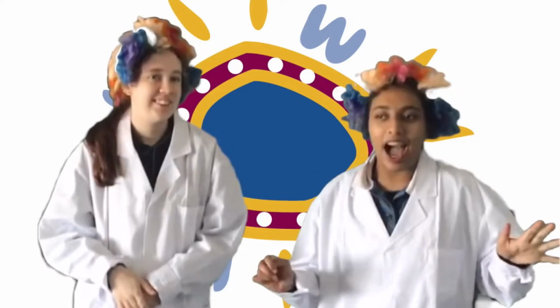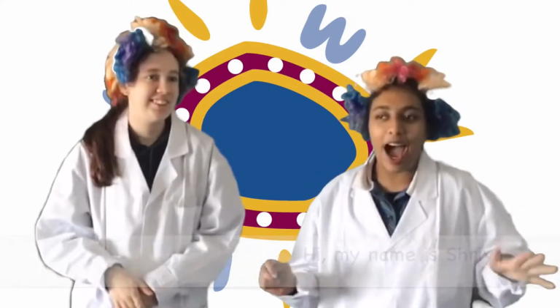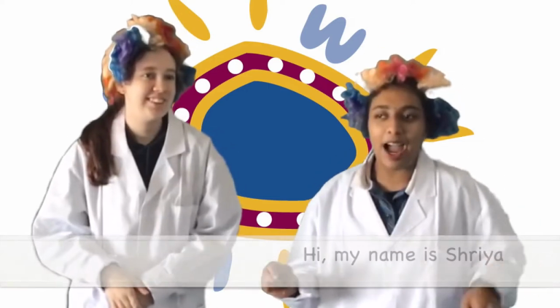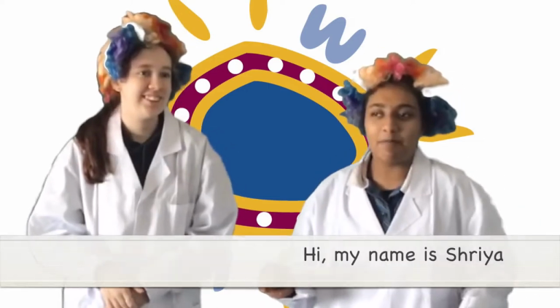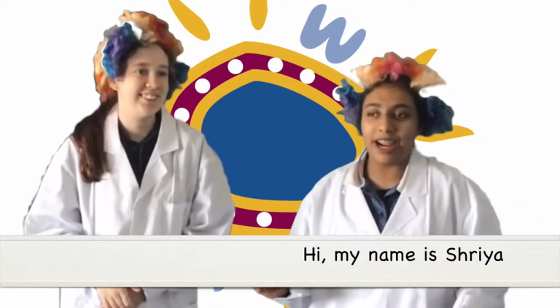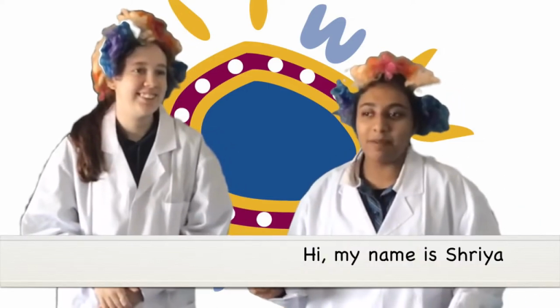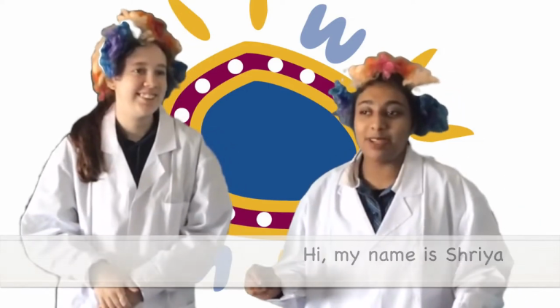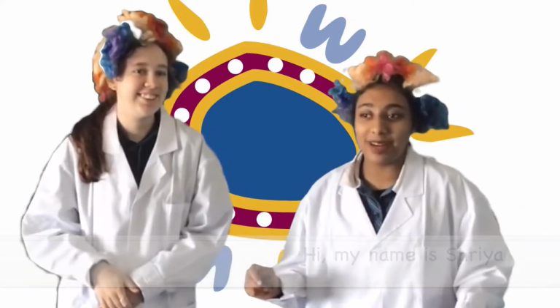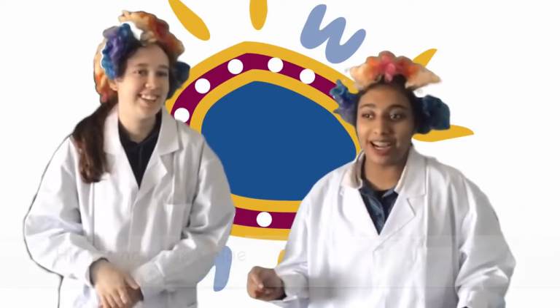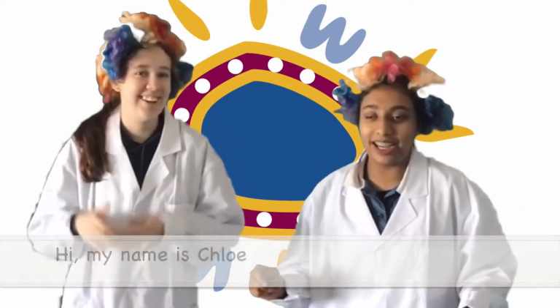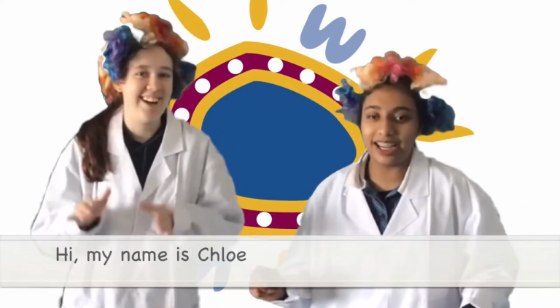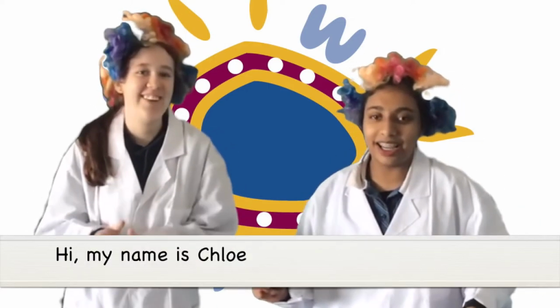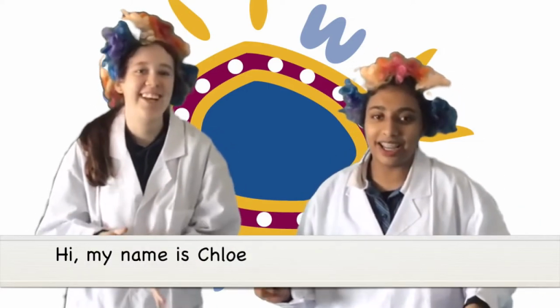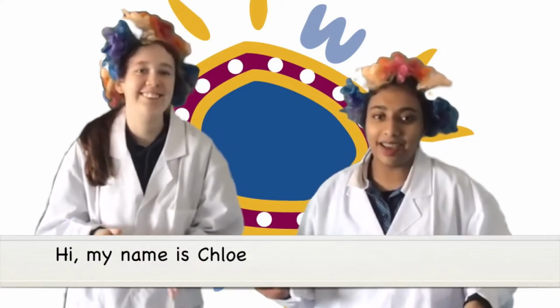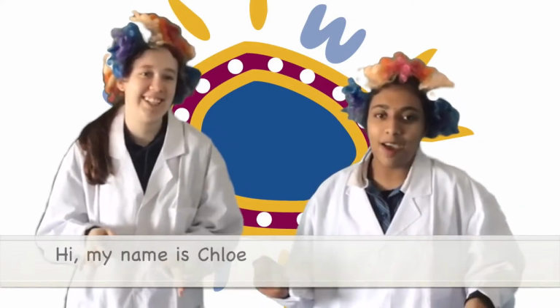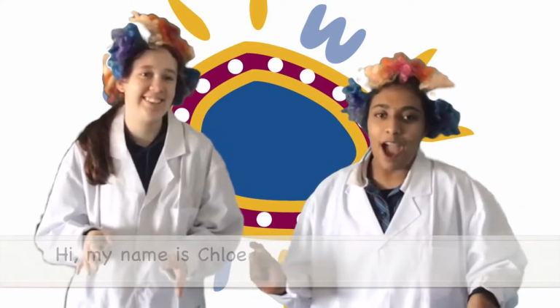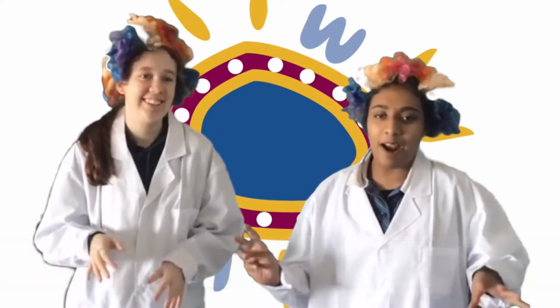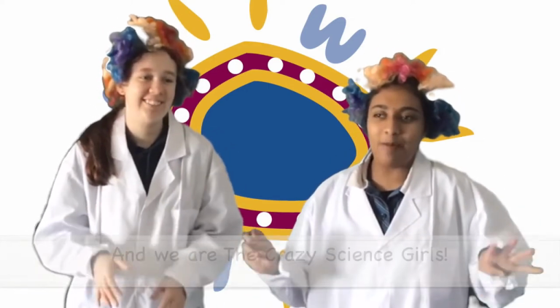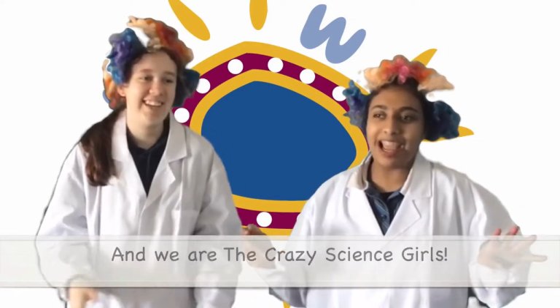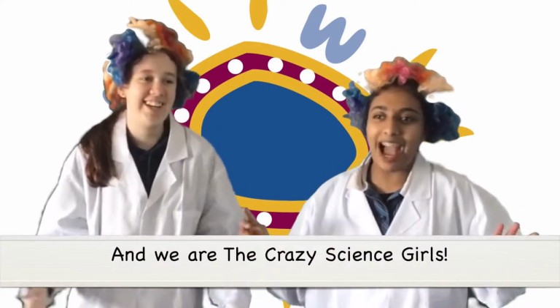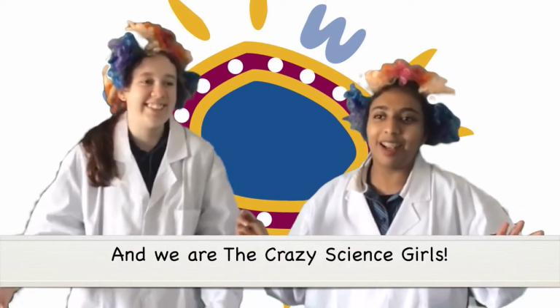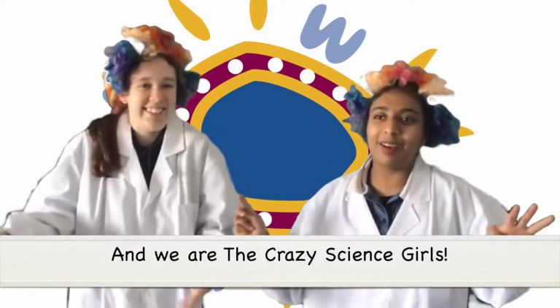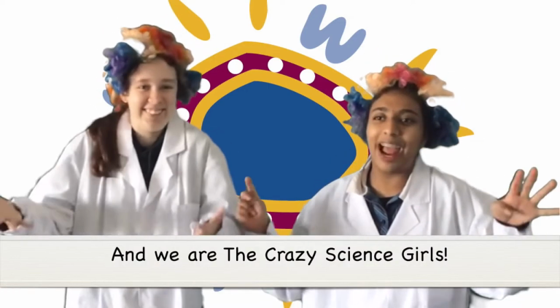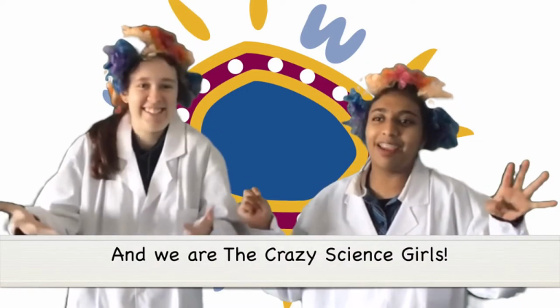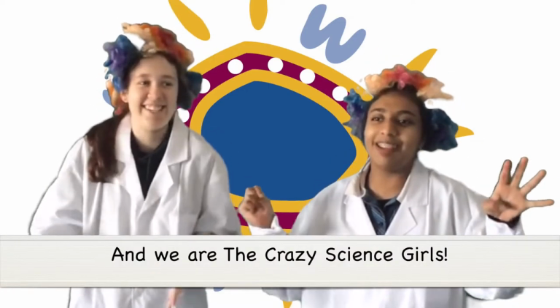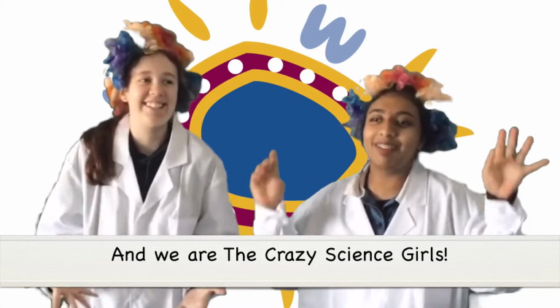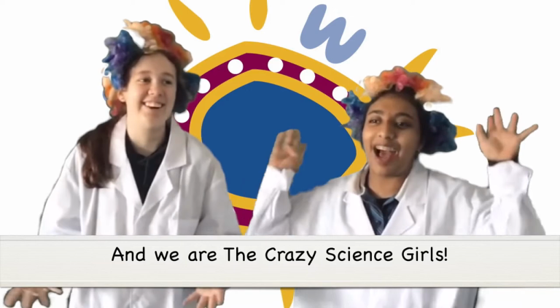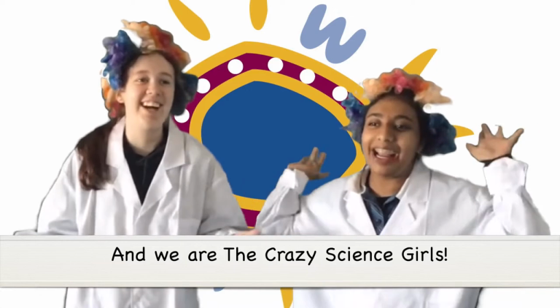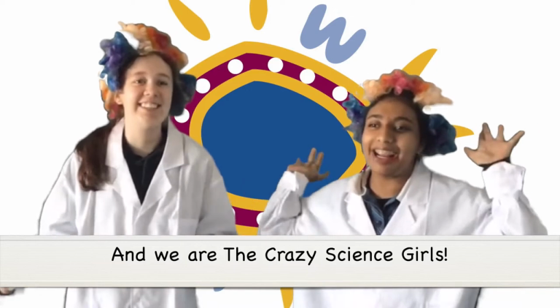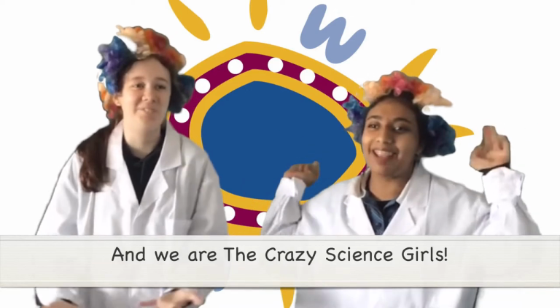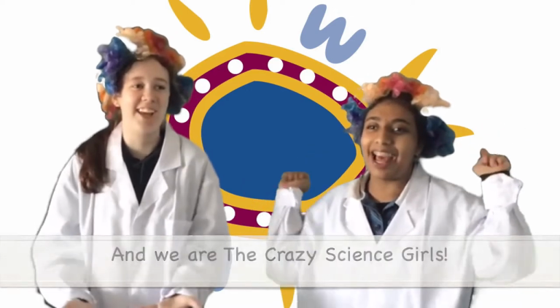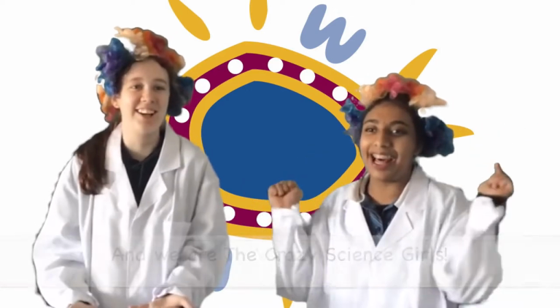Hi, my name is Shreya. Hi, my name is Chloe. And we are the Crazy Science Girls.